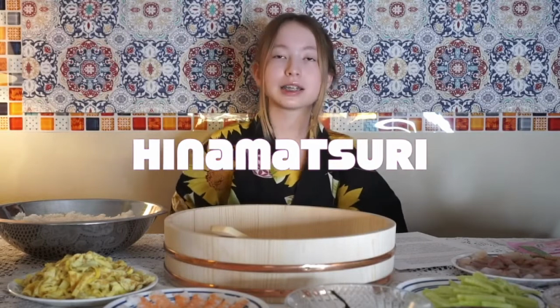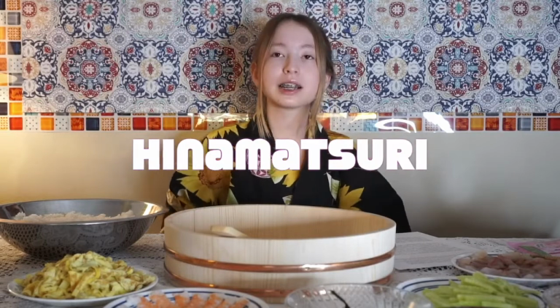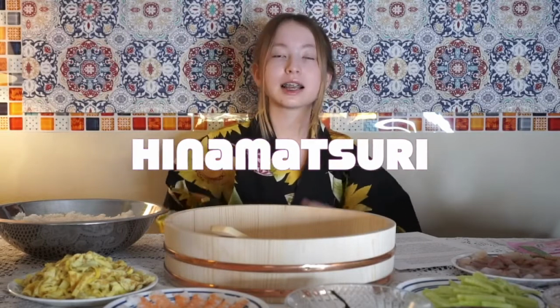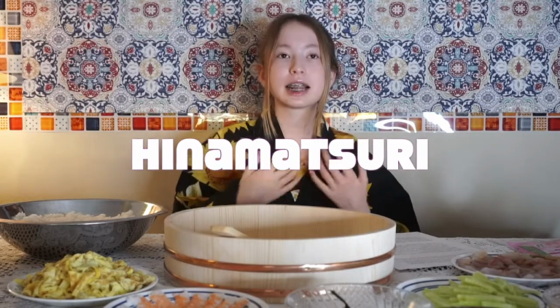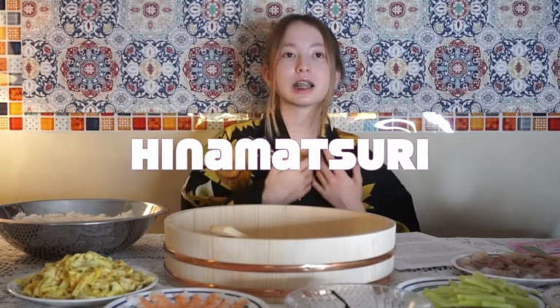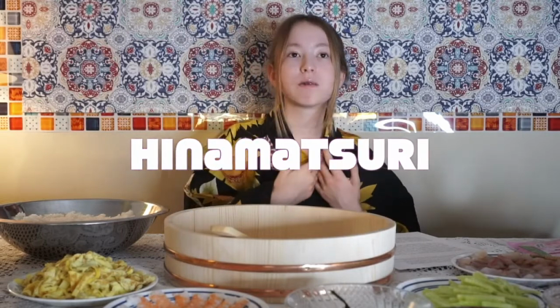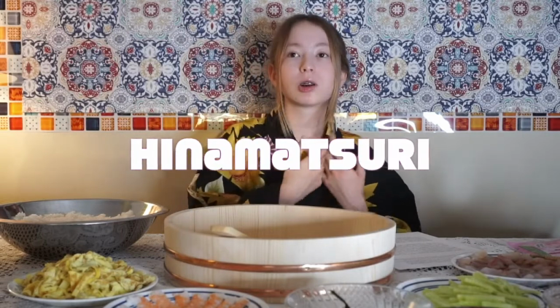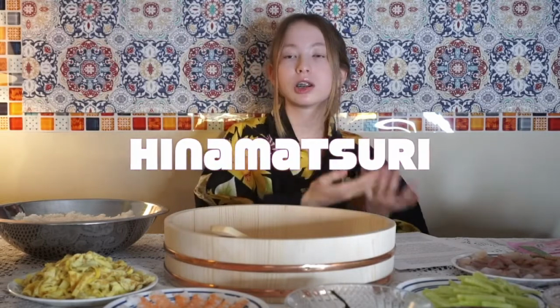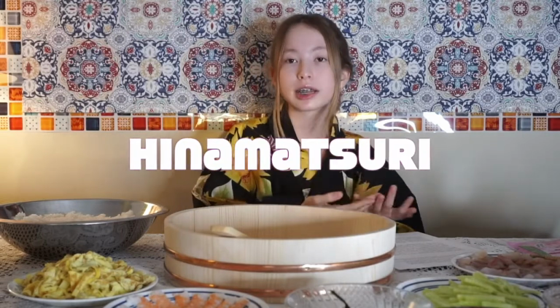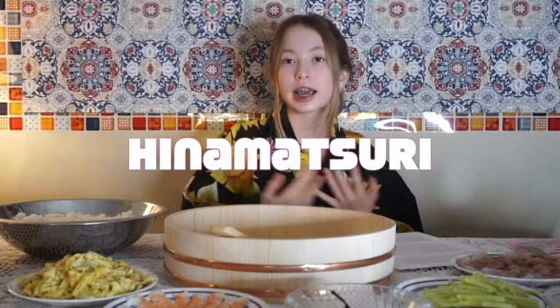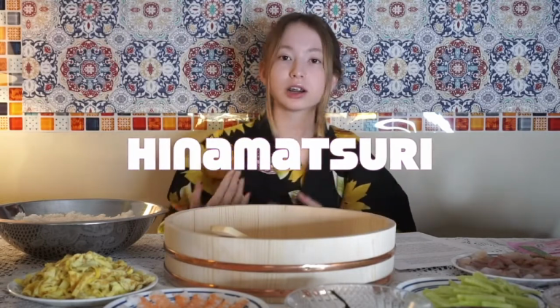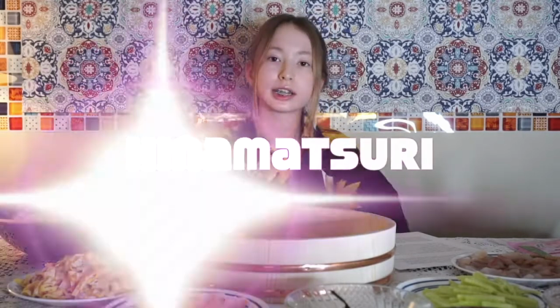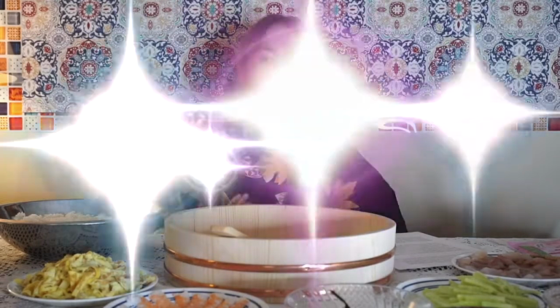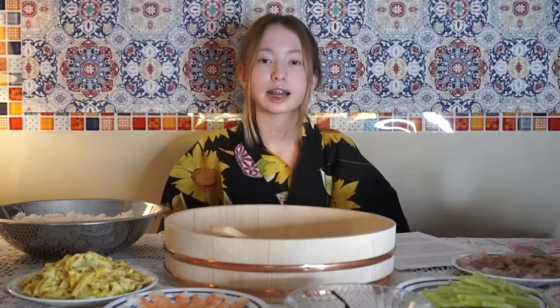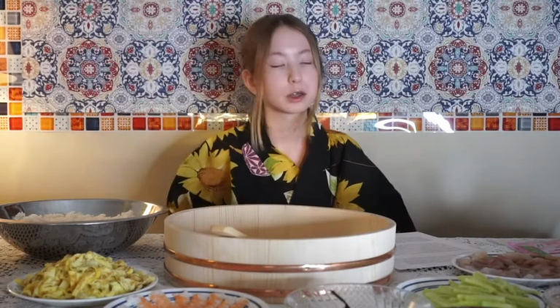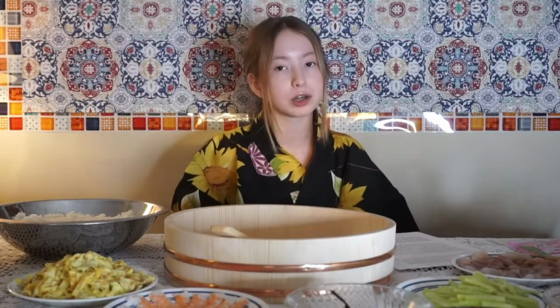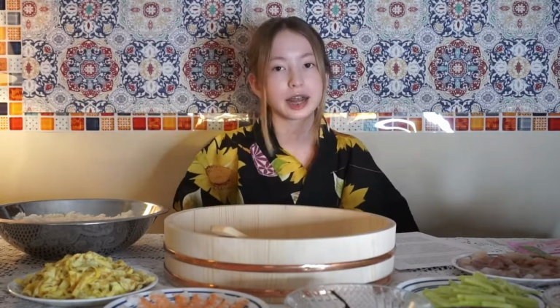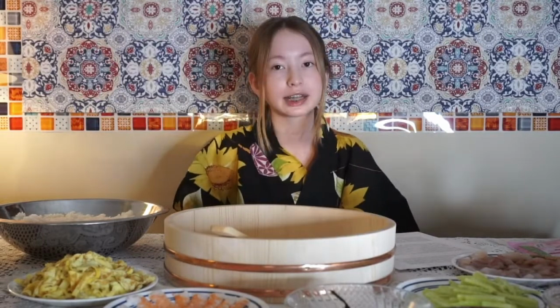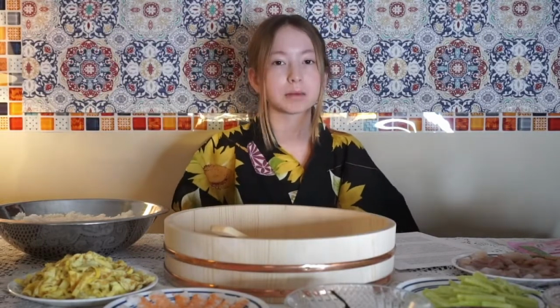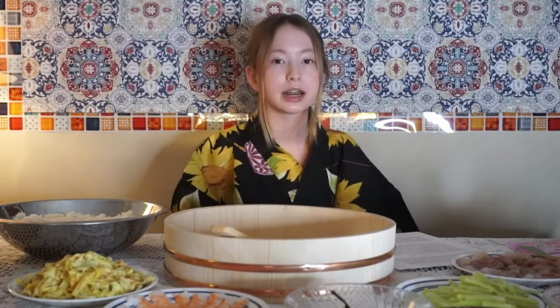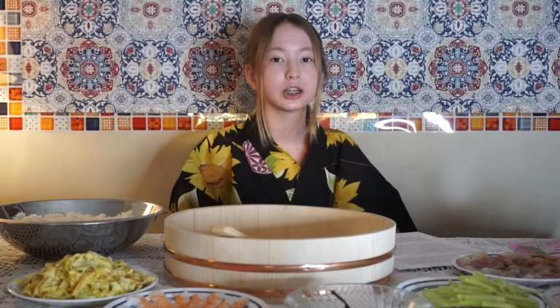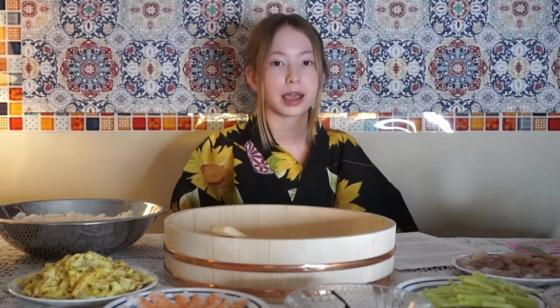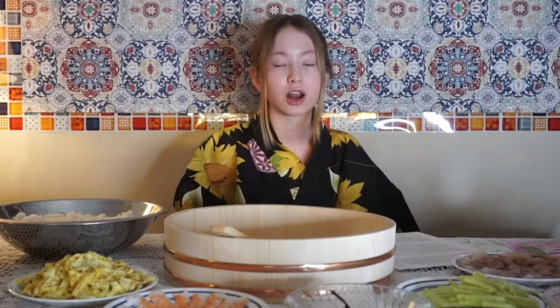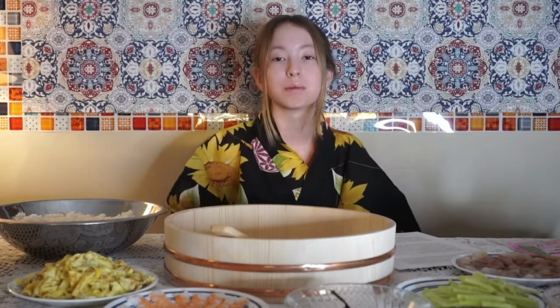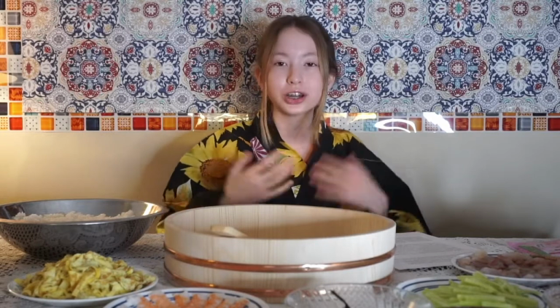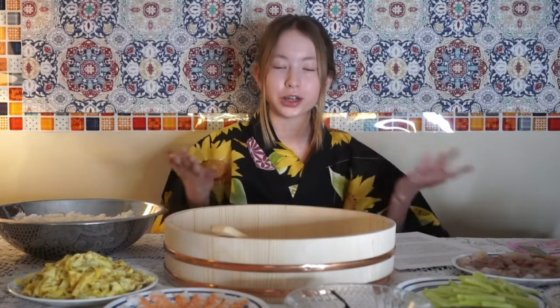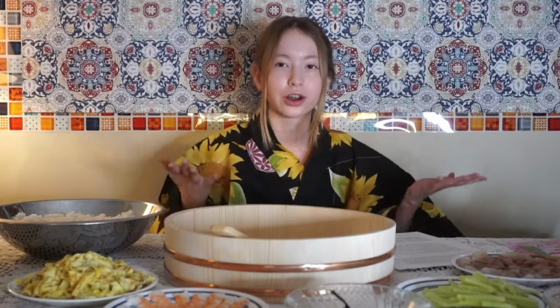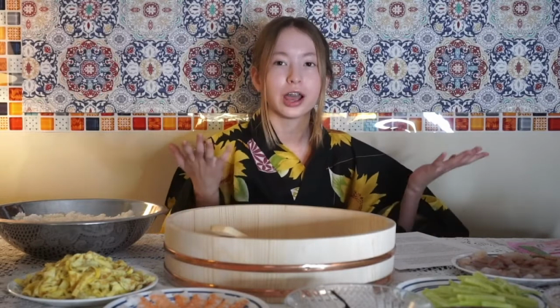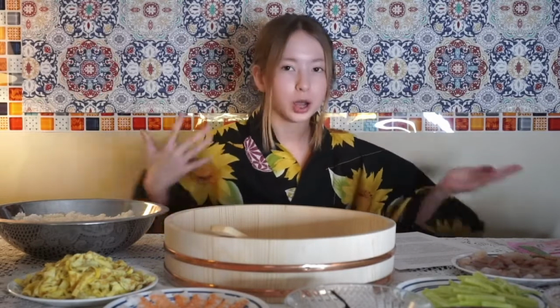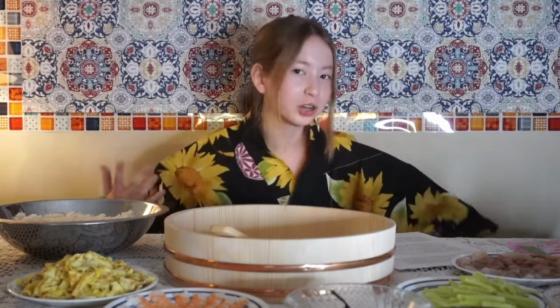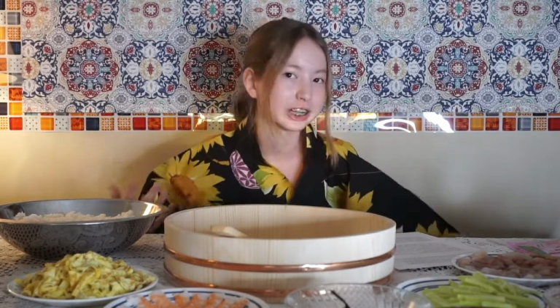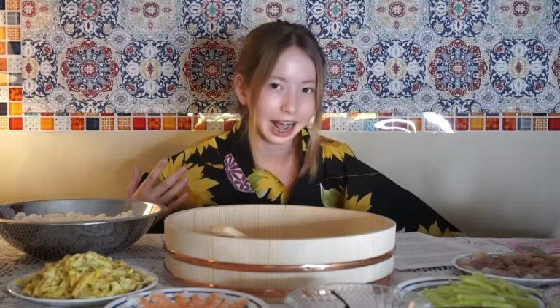Hinamatsuri stands for Dolls' Day, Girls' Day, and it's a special day celebrated in Japan on March 3rd, which is today.